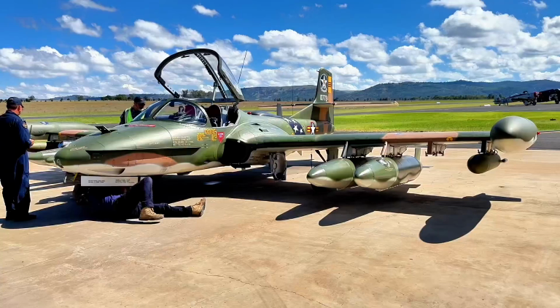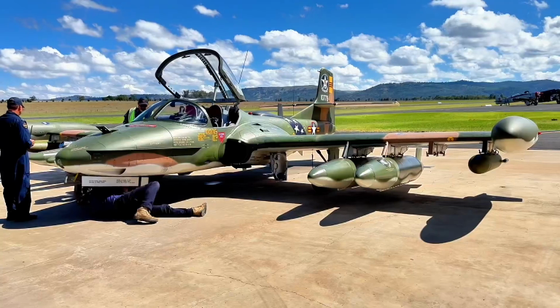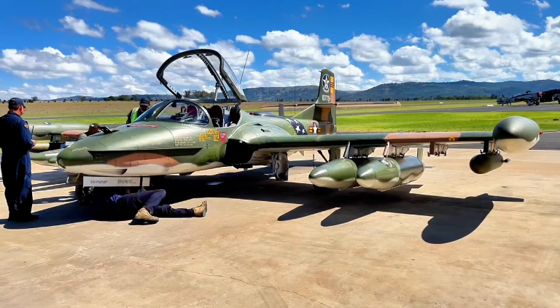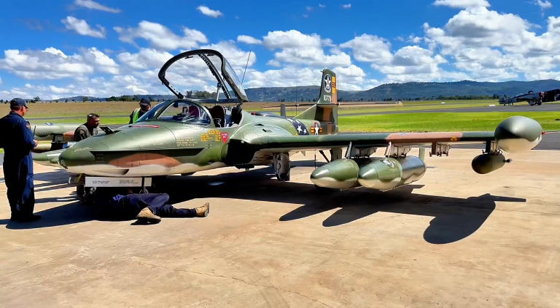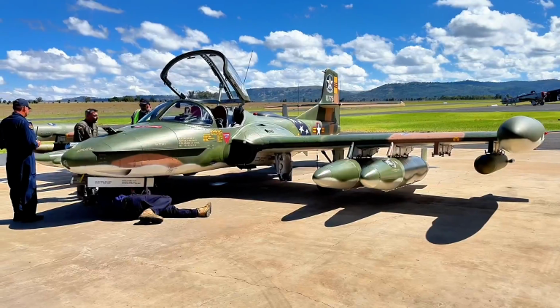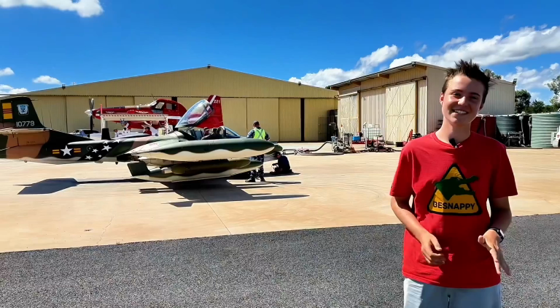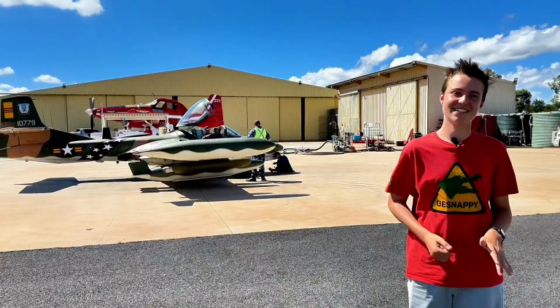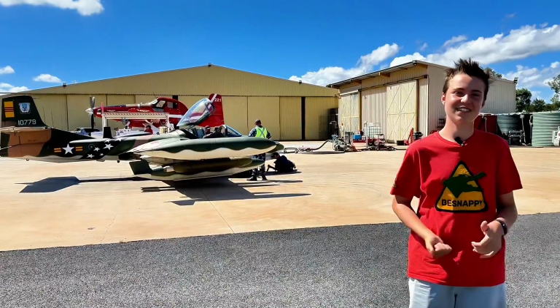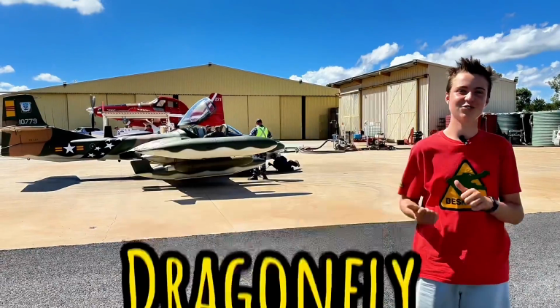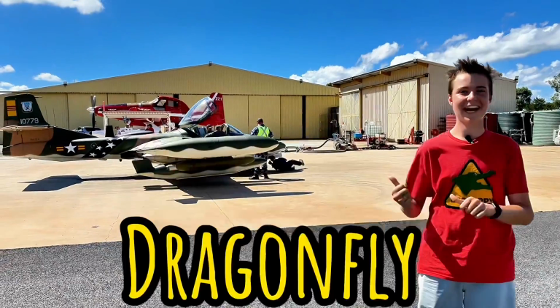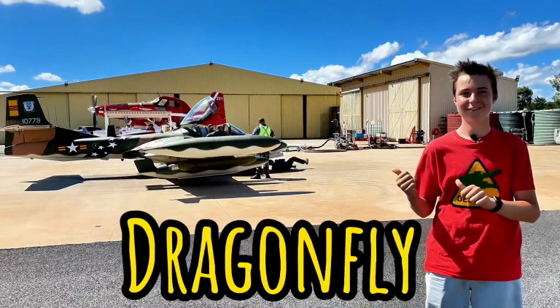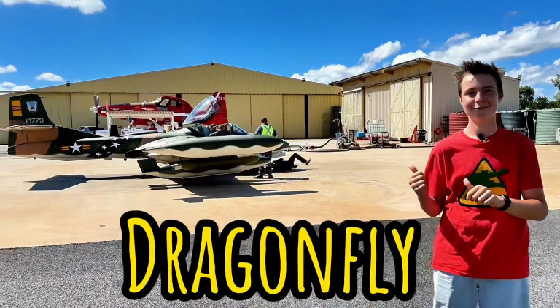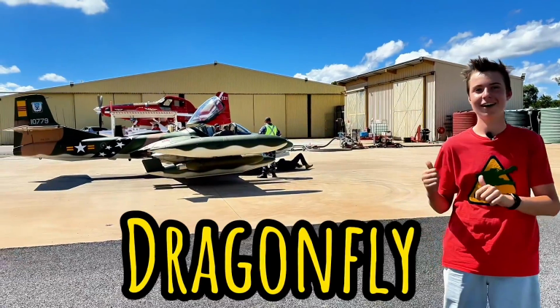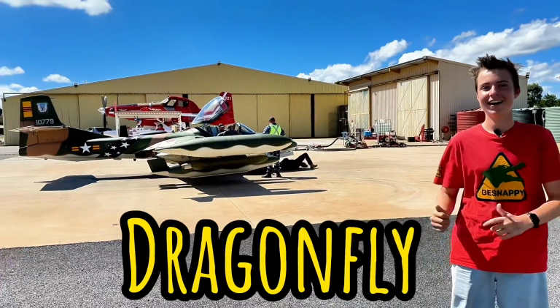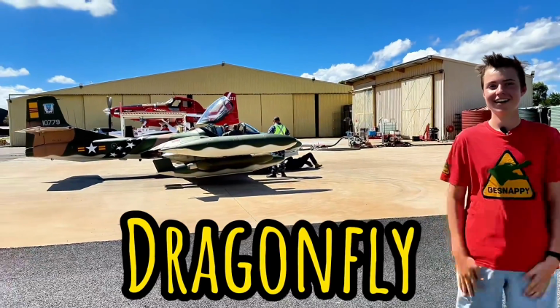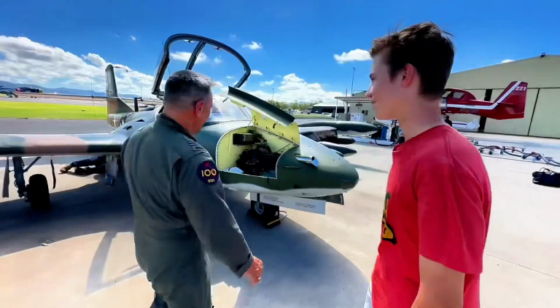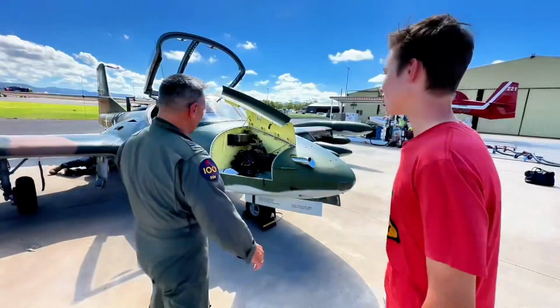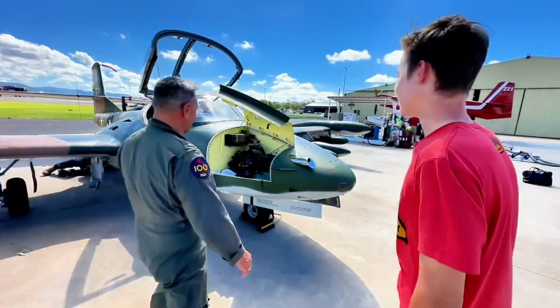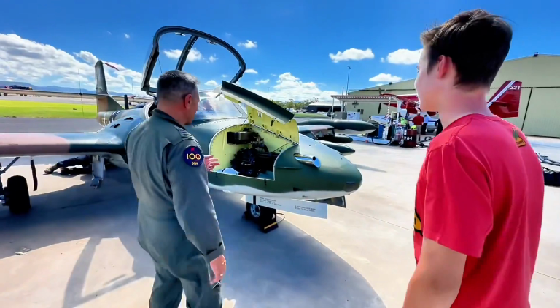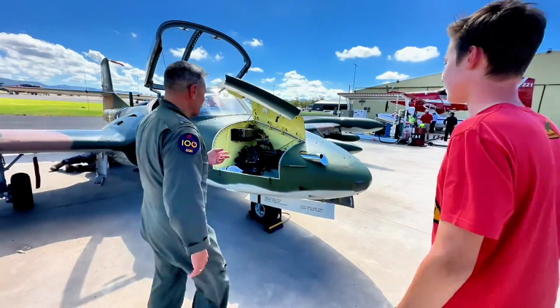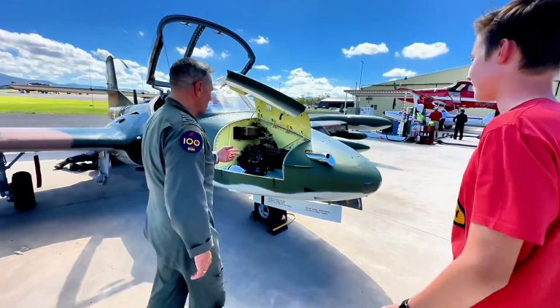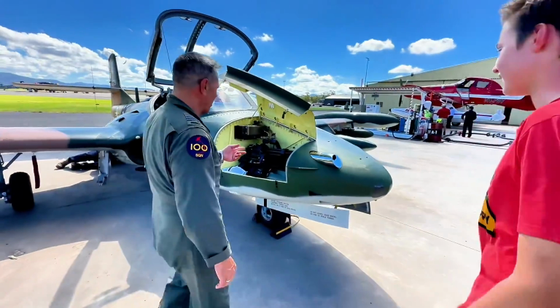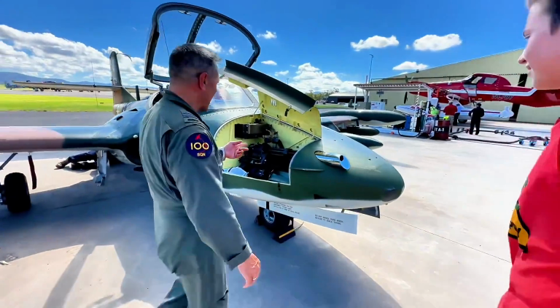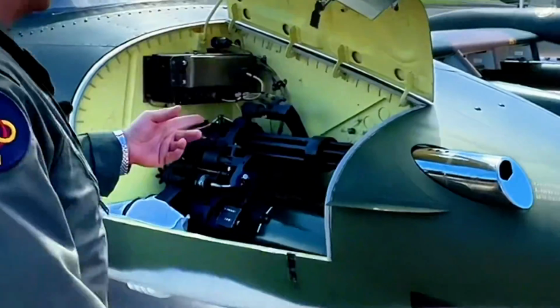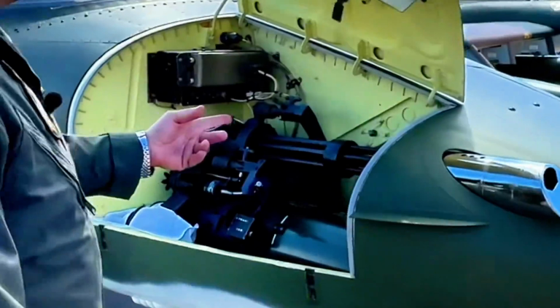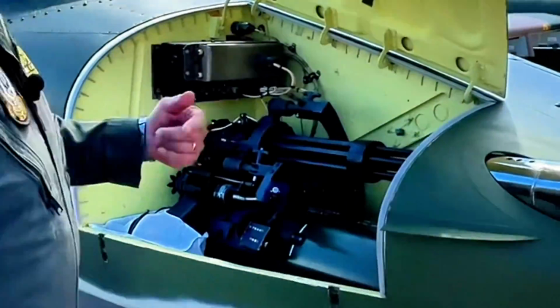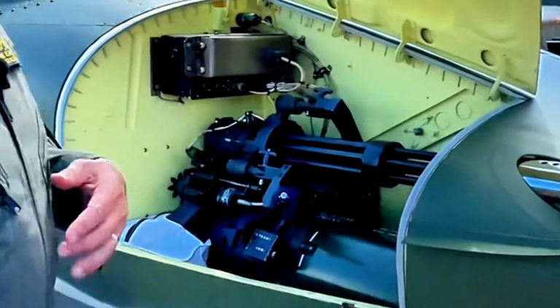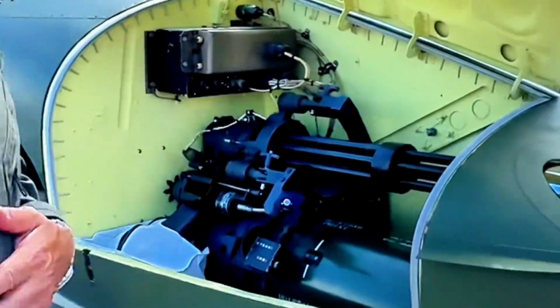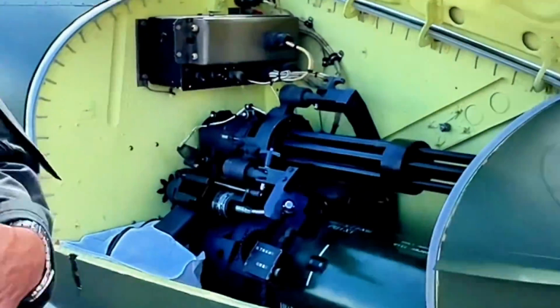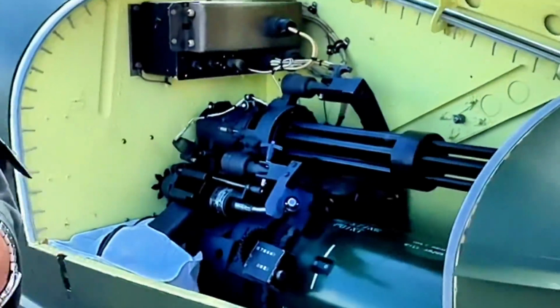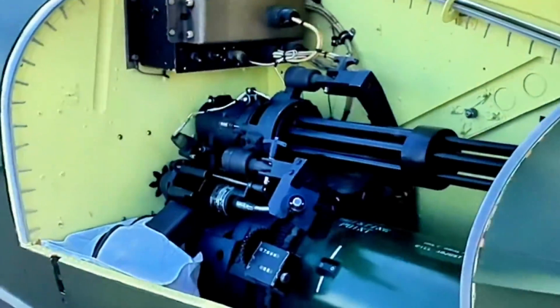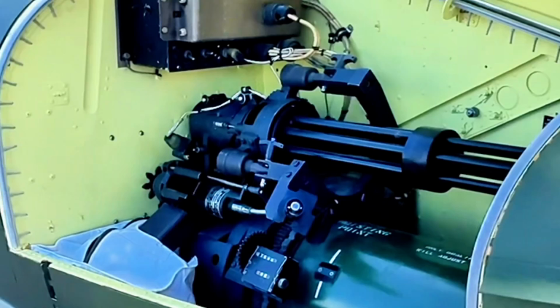Guys, look at this — this is the Dragonfly. Have a look at this. We've got a six-barrel gatling gun.